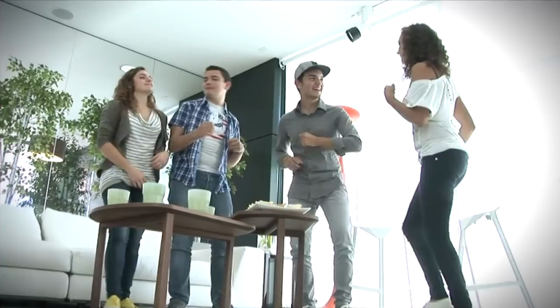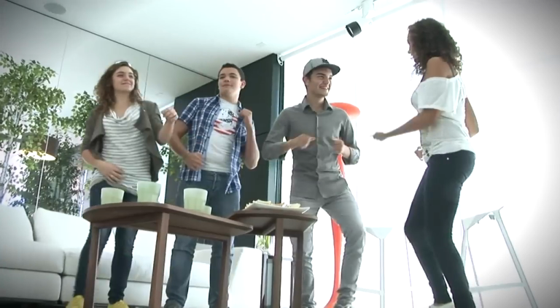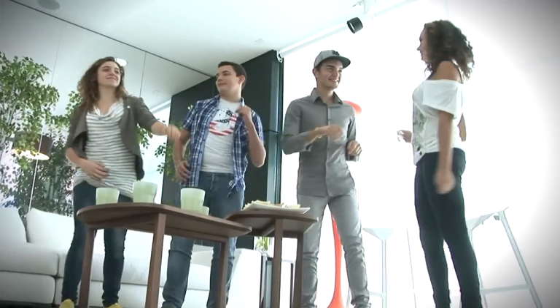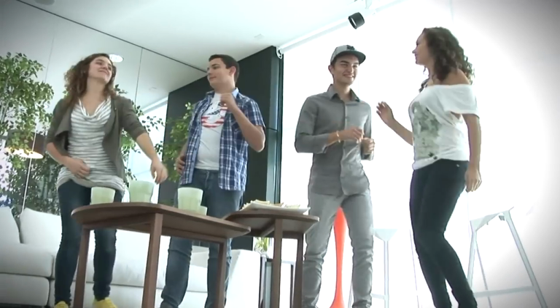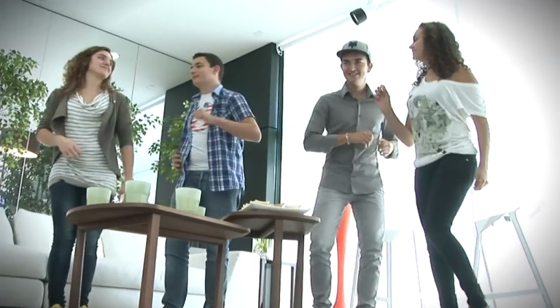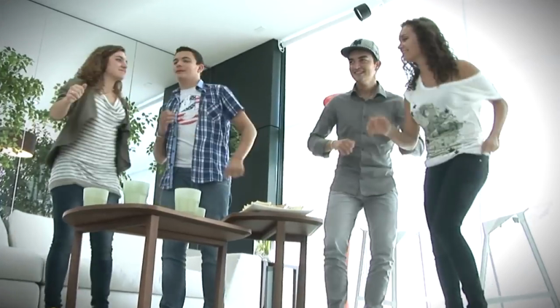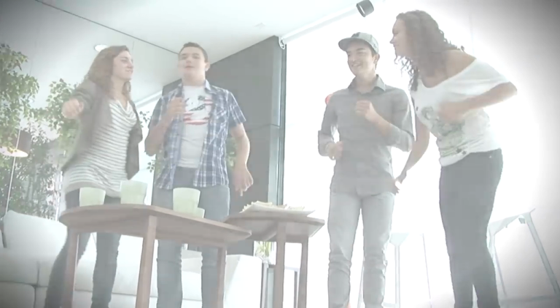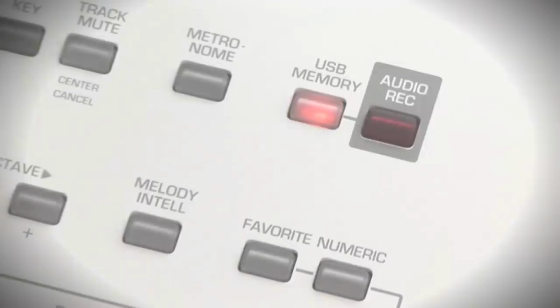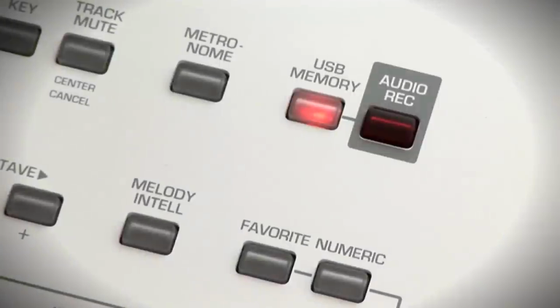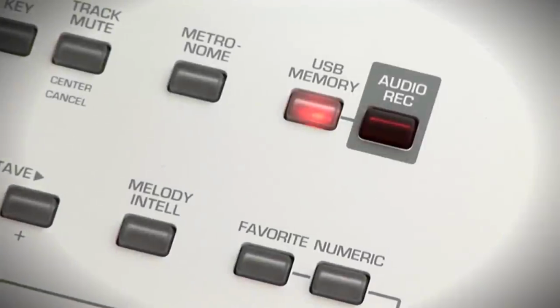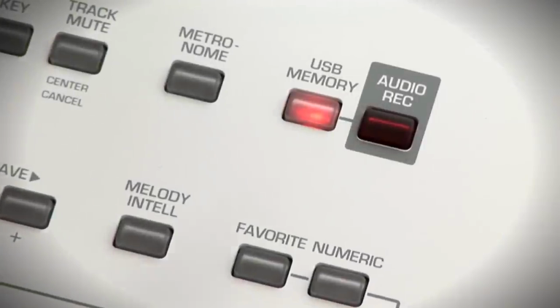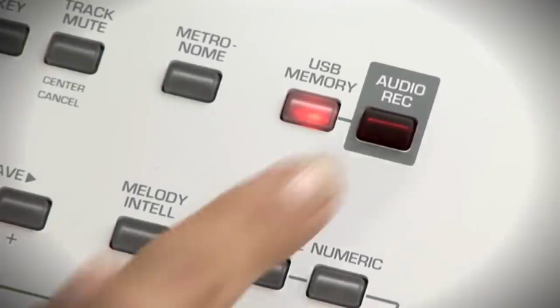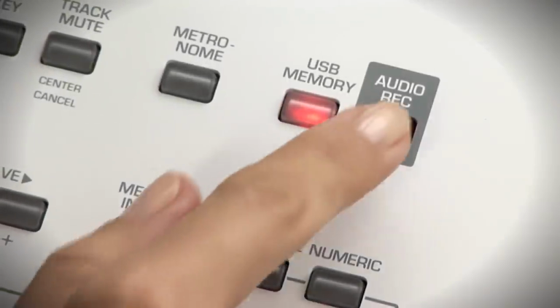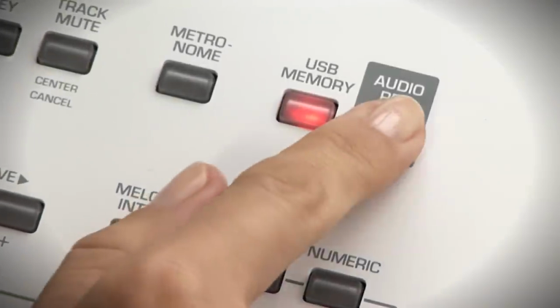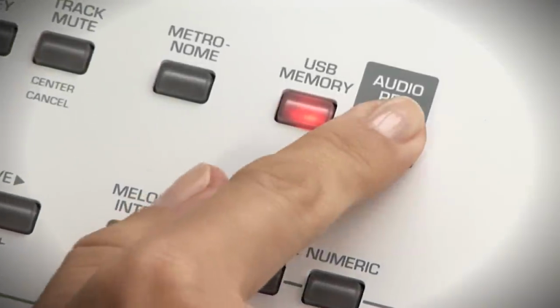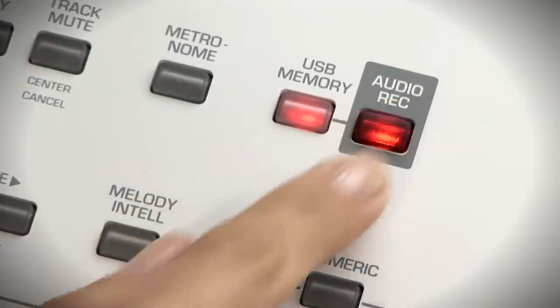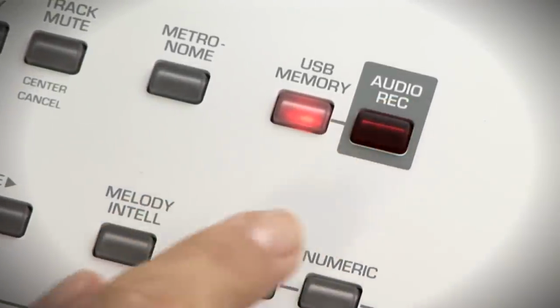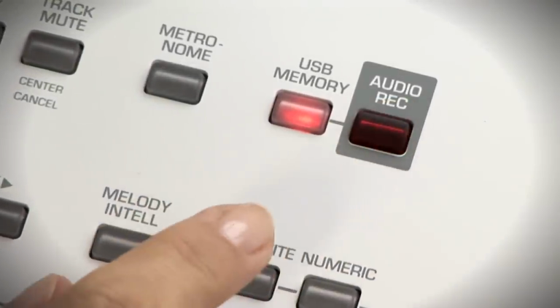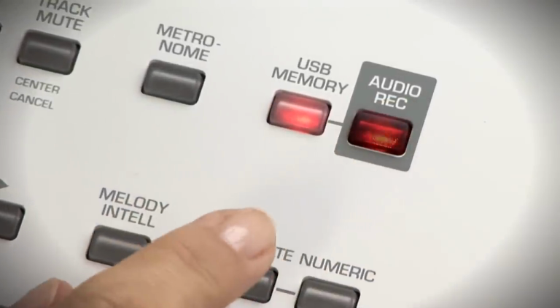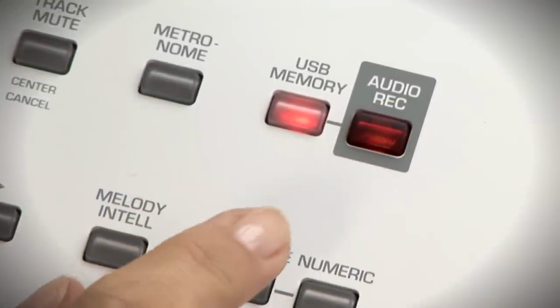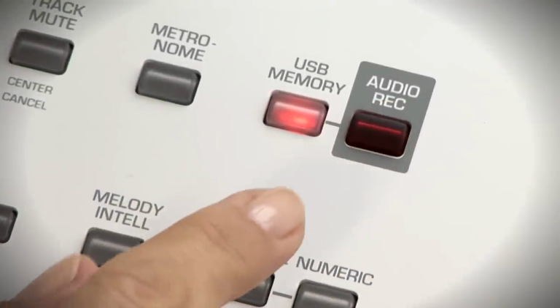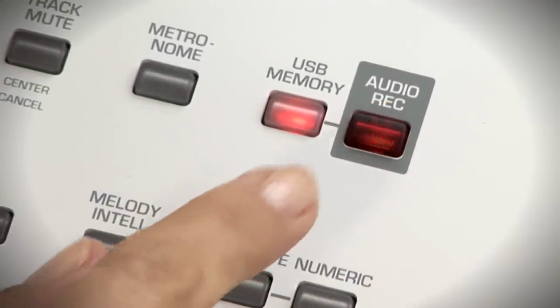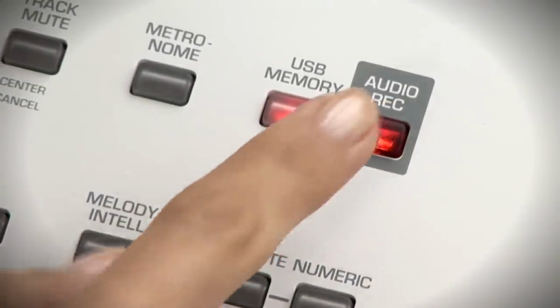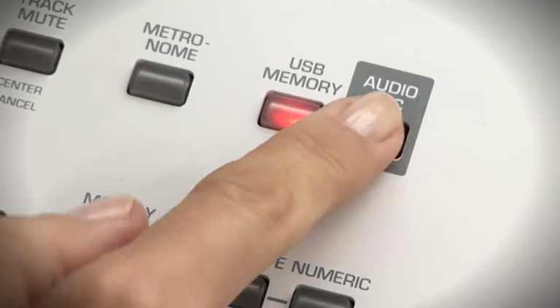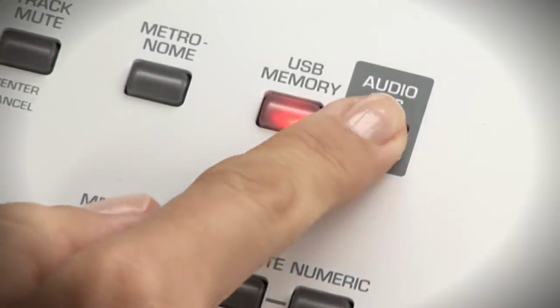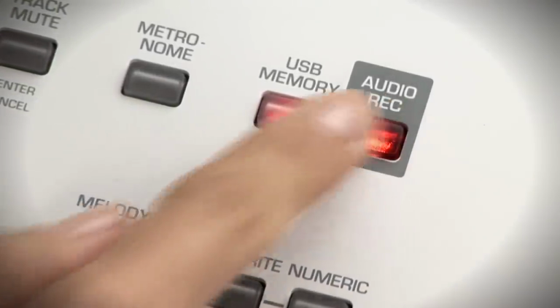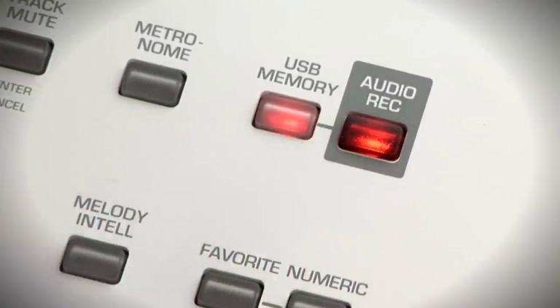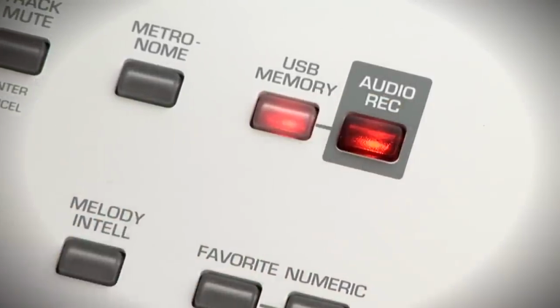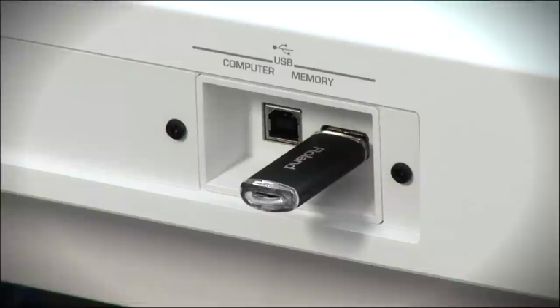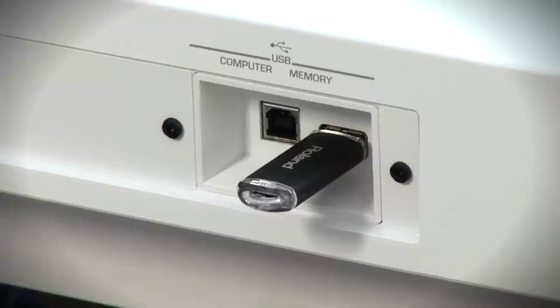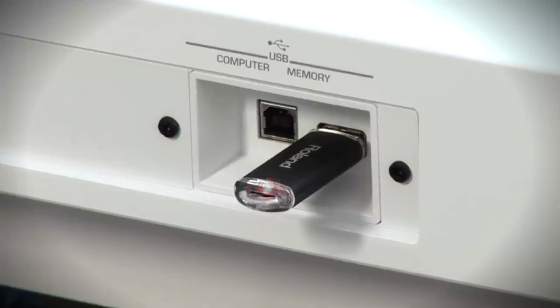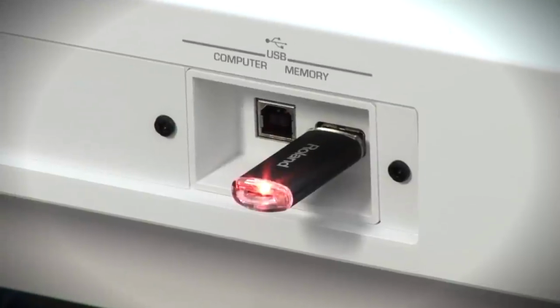The BK3 also allows you to record your performances in WAV format directly, using a connected USB storage device.